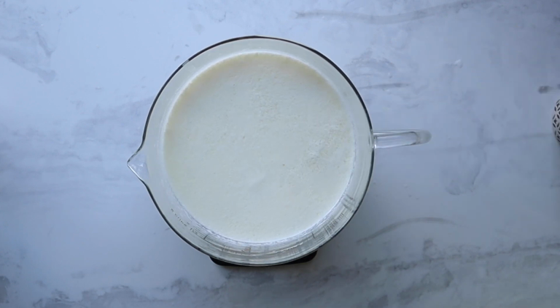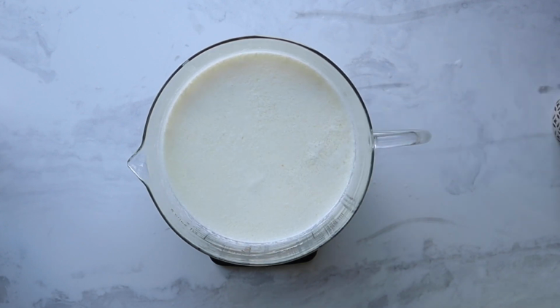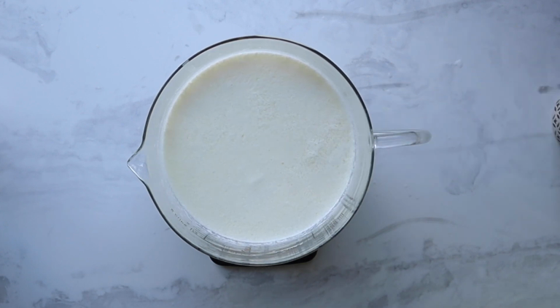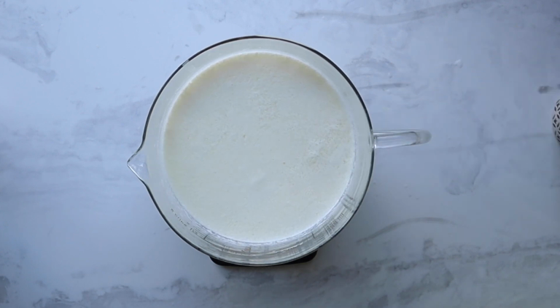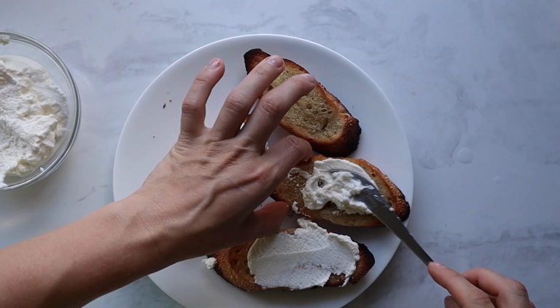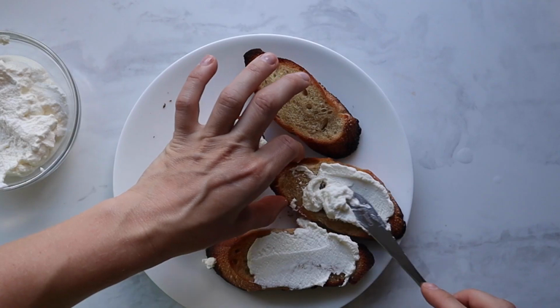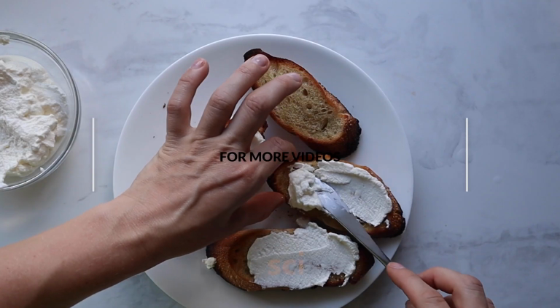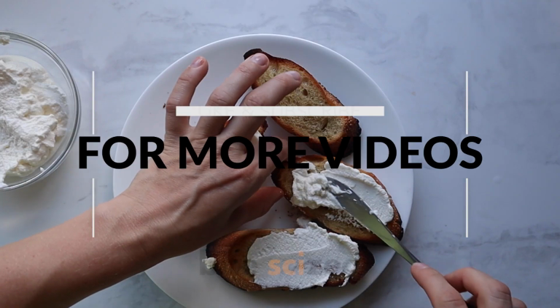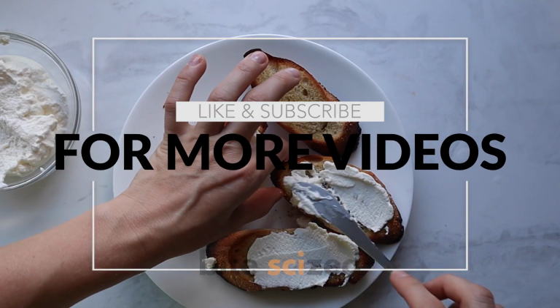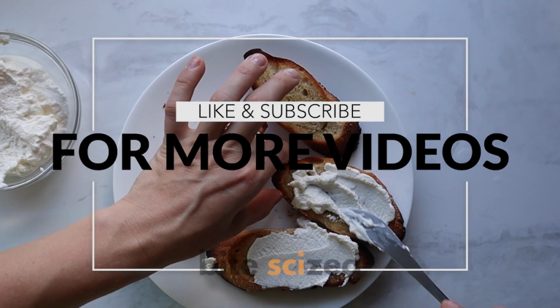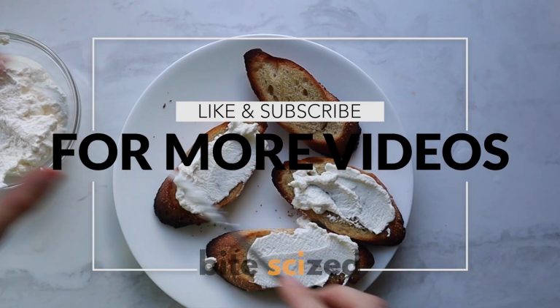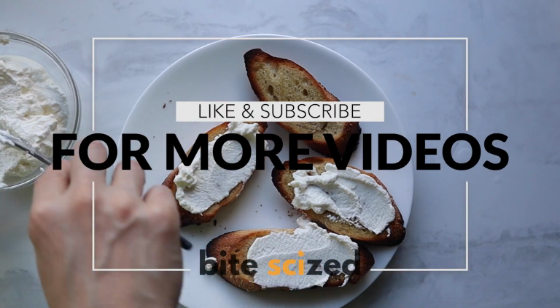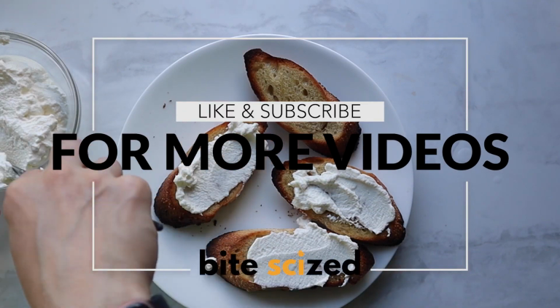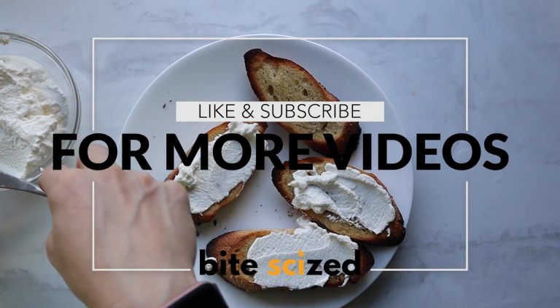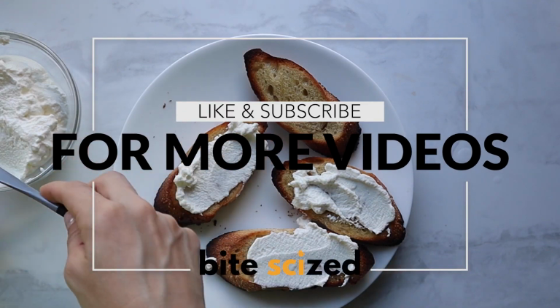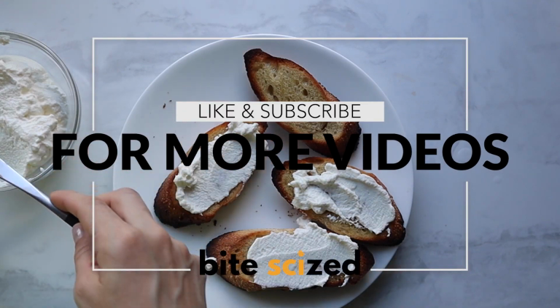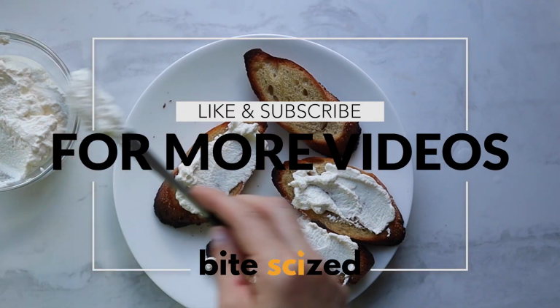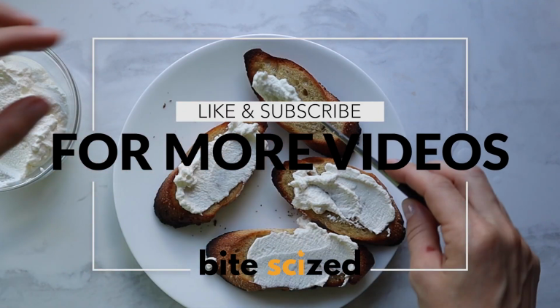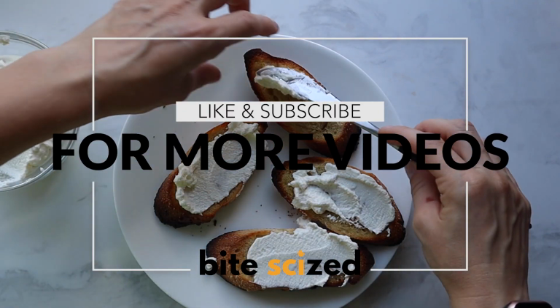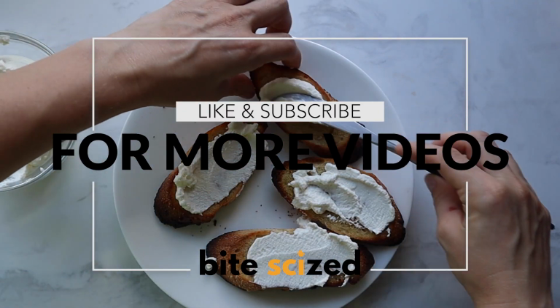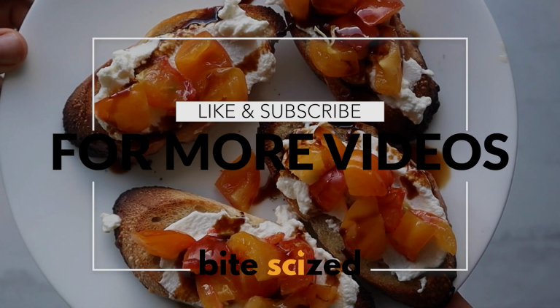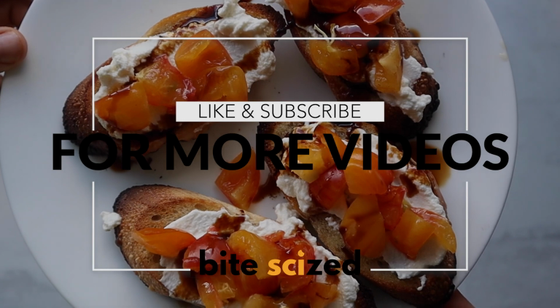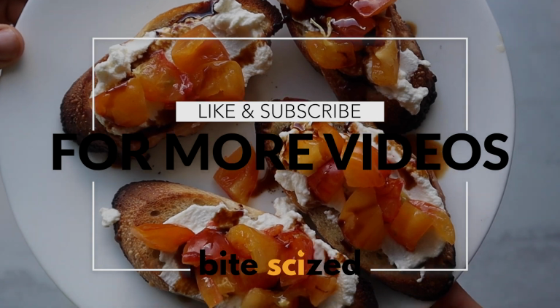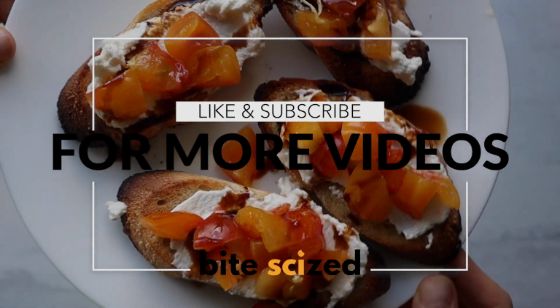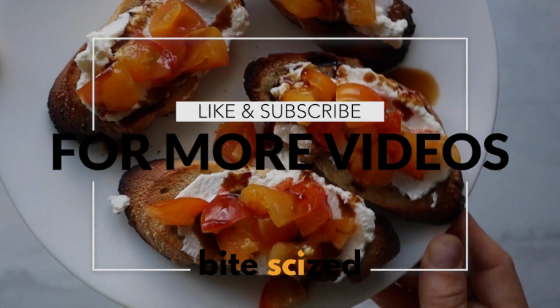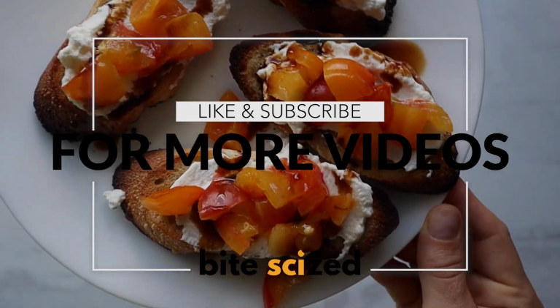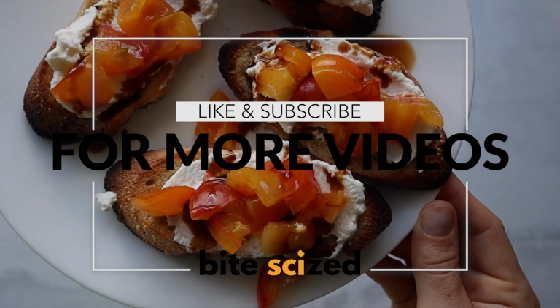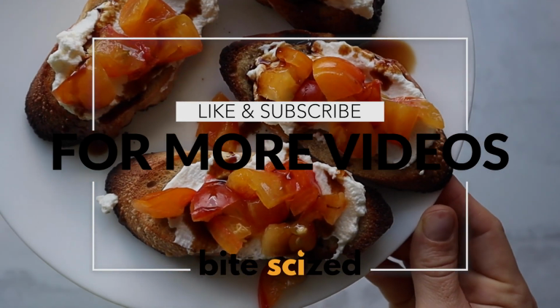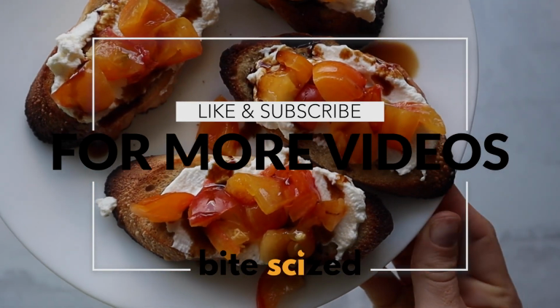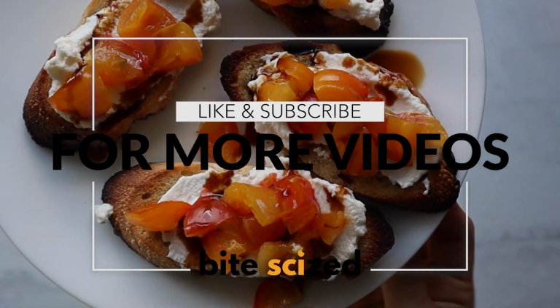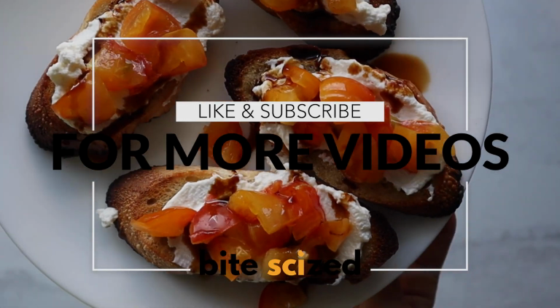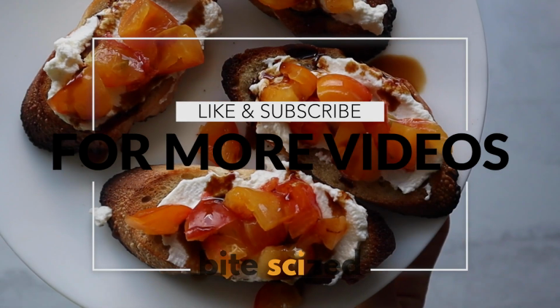Let us know if you try this activity. We hope you had fun, and be sure to like and subscribe for more videos.